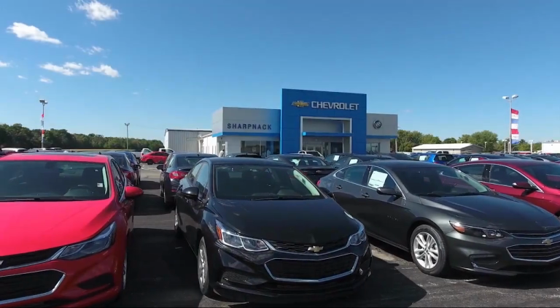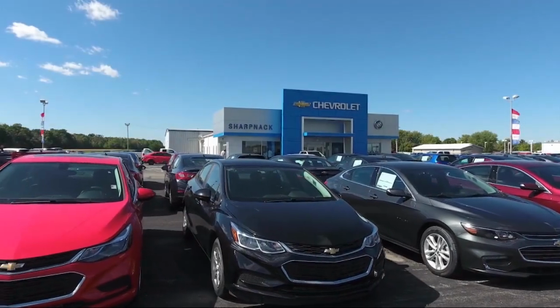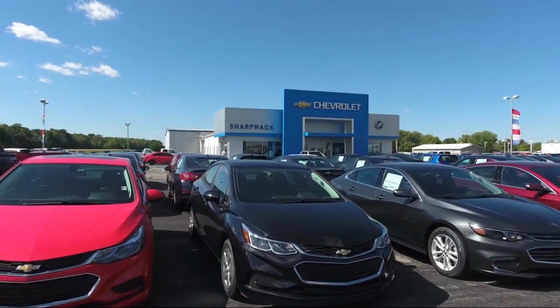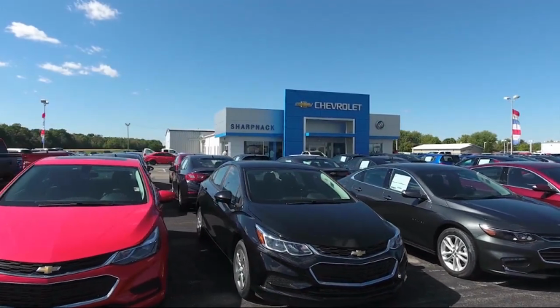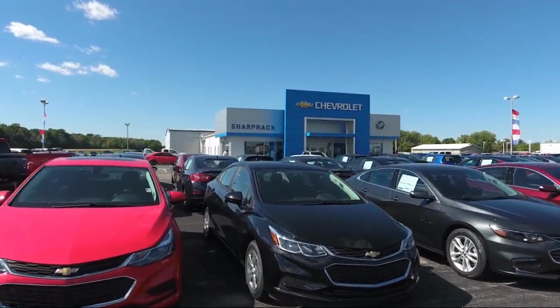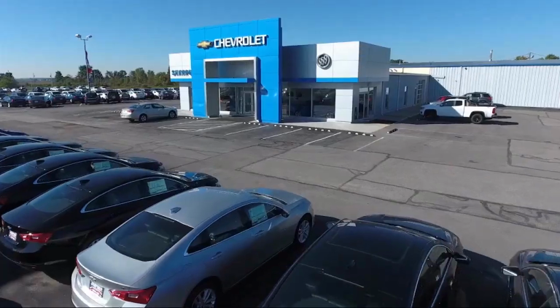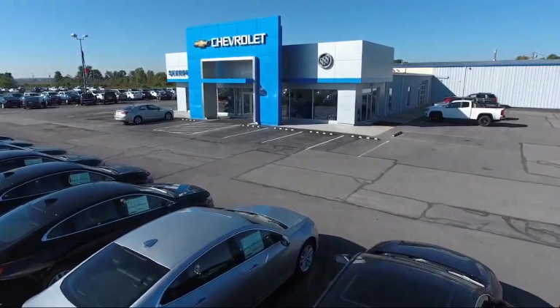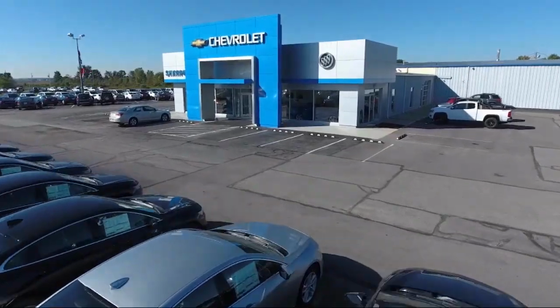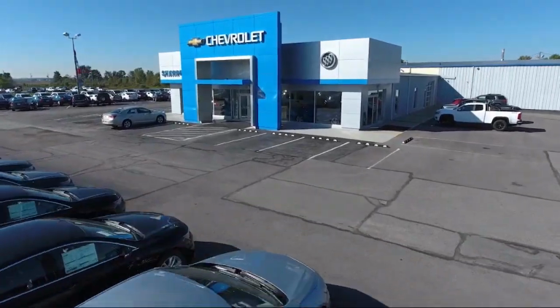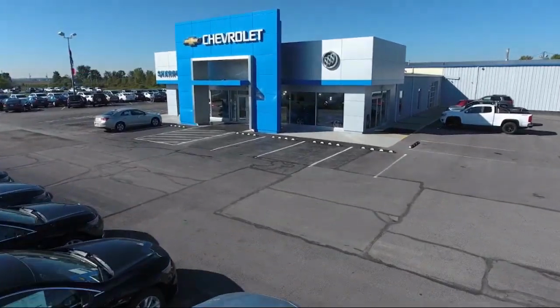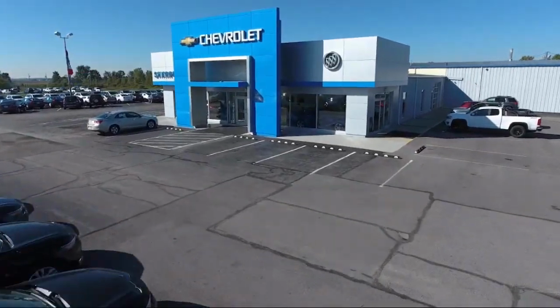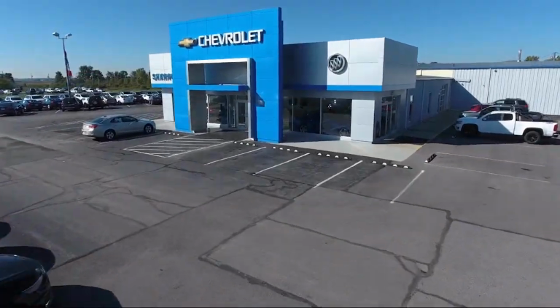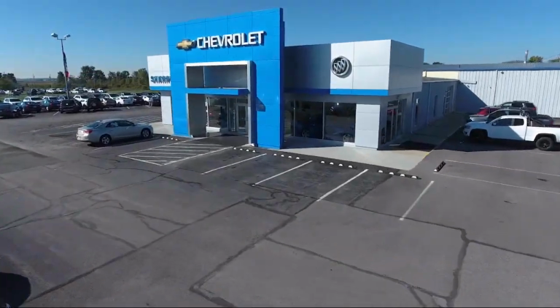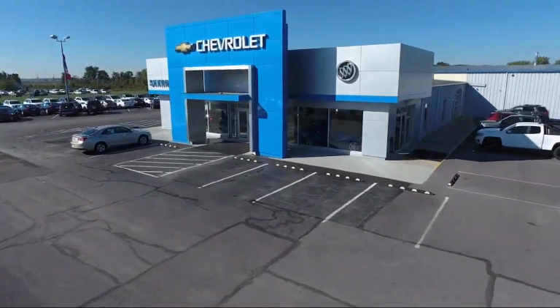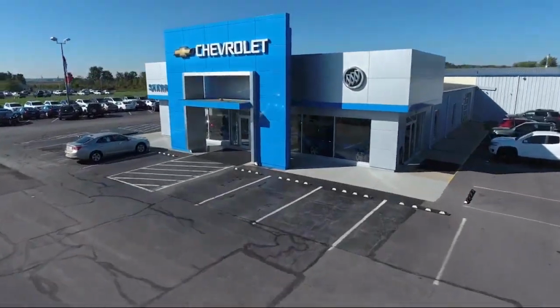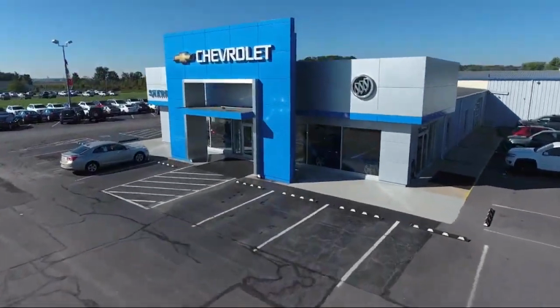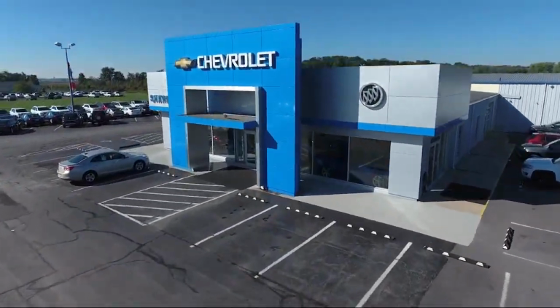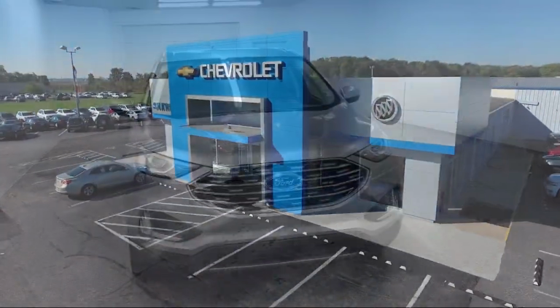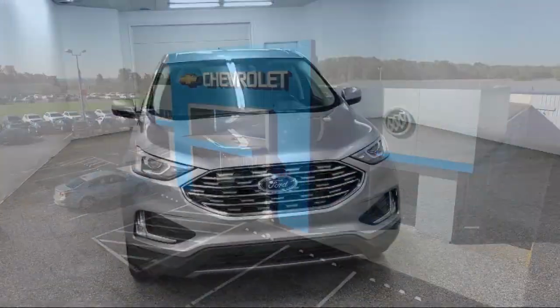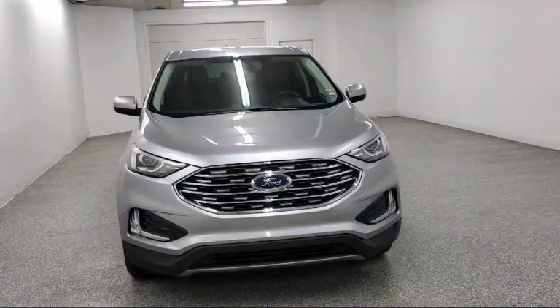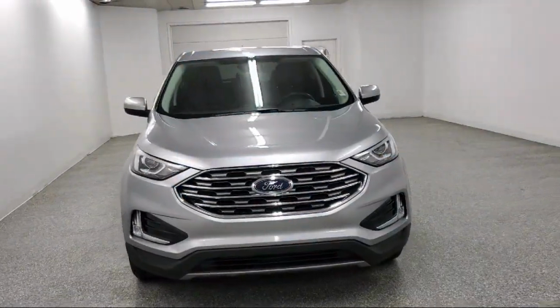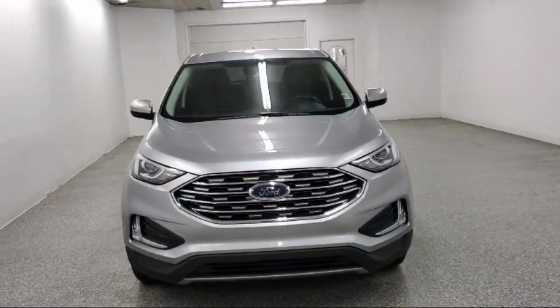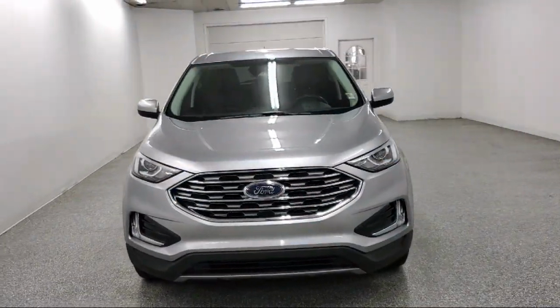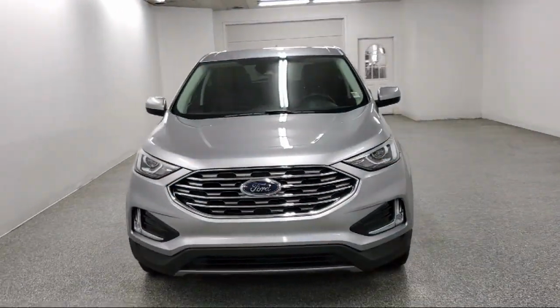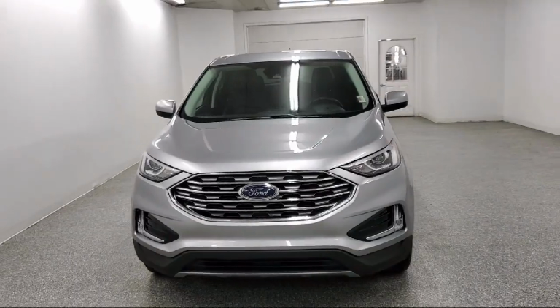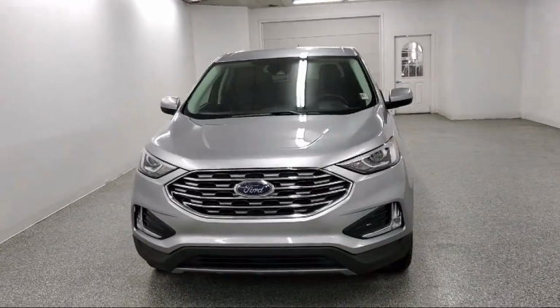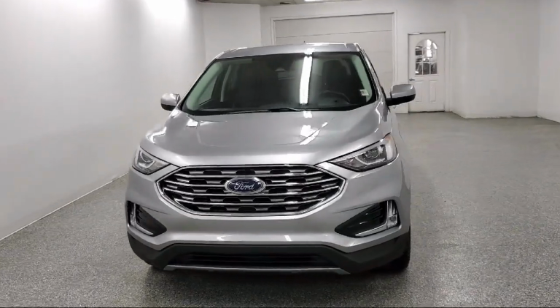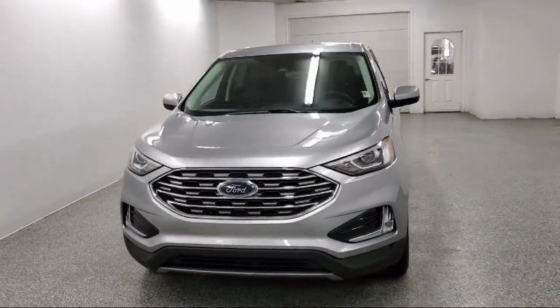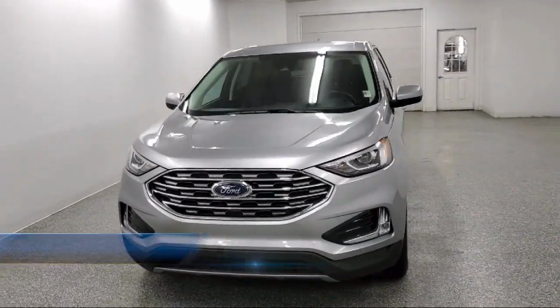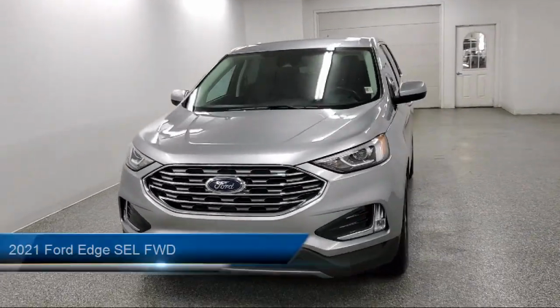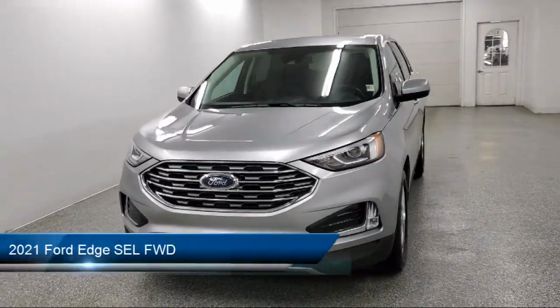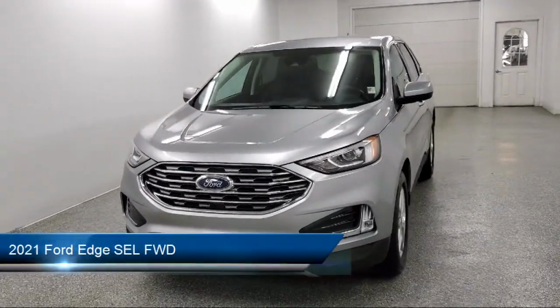Welcome to Sharp Neck Chevrolet Buick Cadillac, and here's a look at another one of our great vehicles from our inventory.